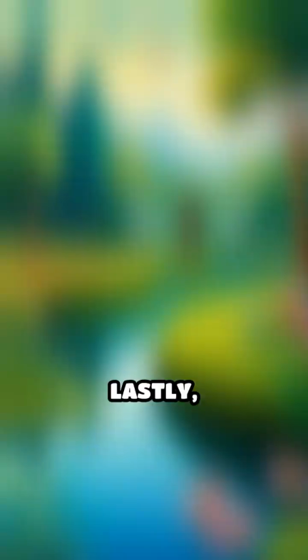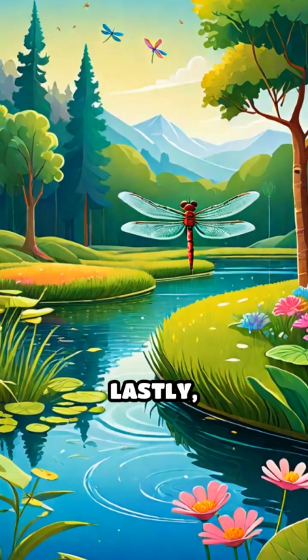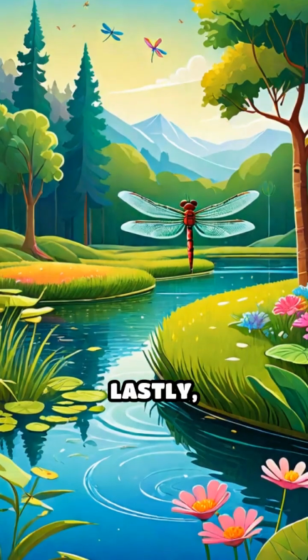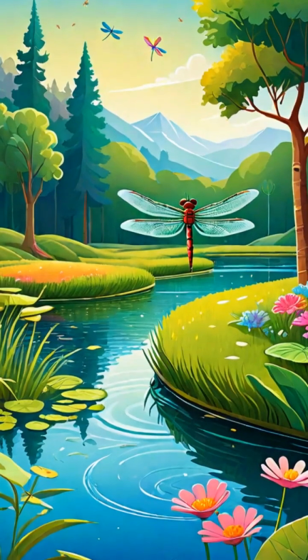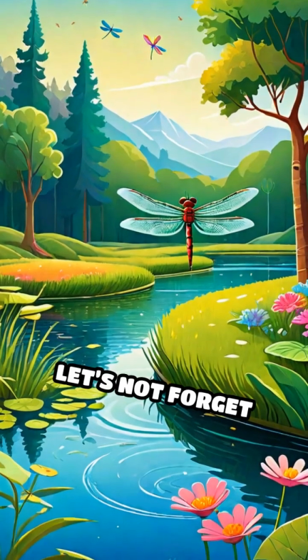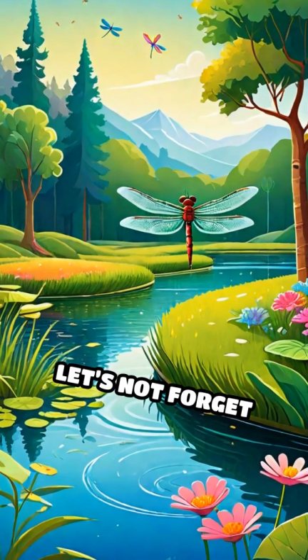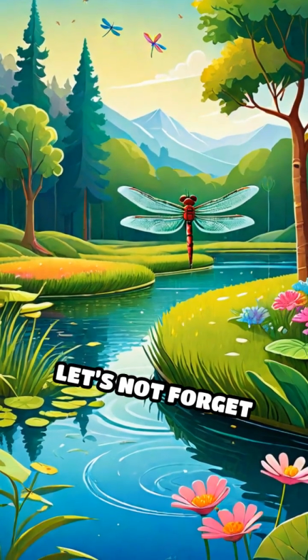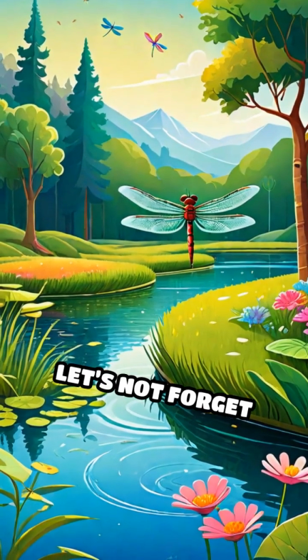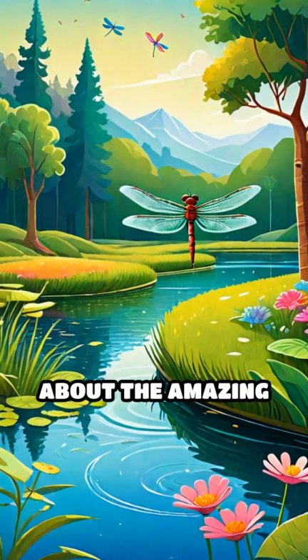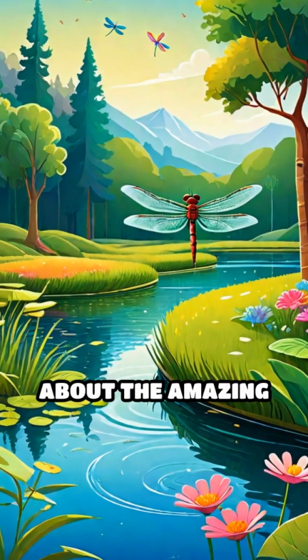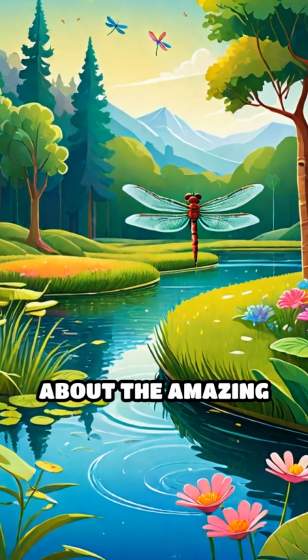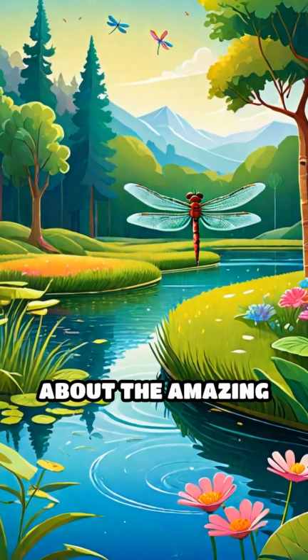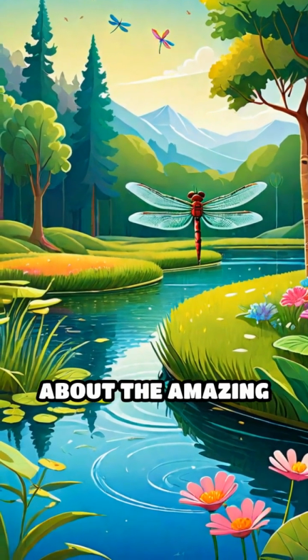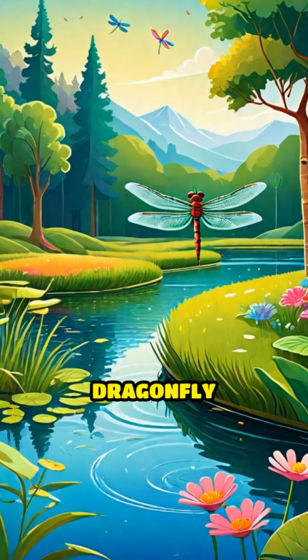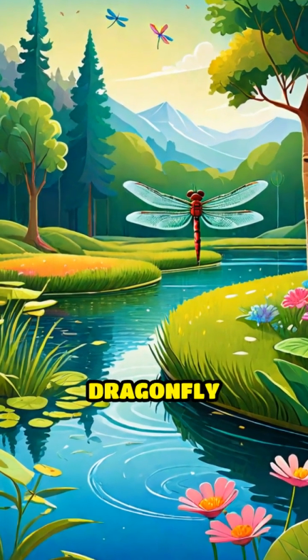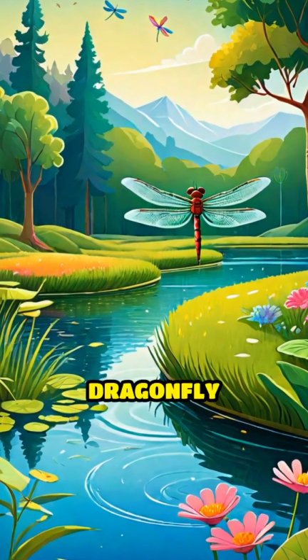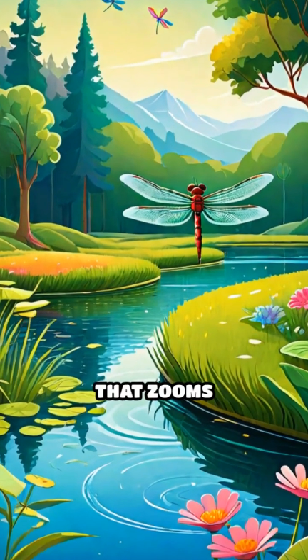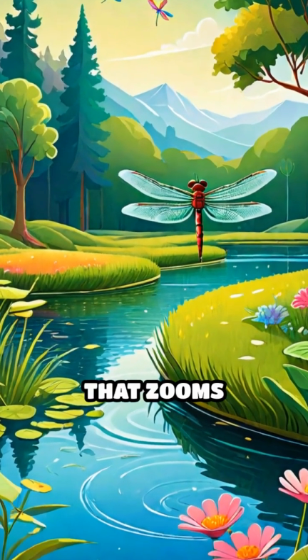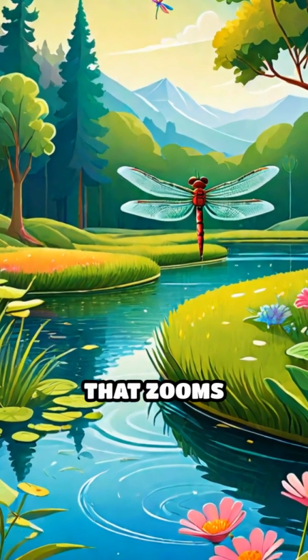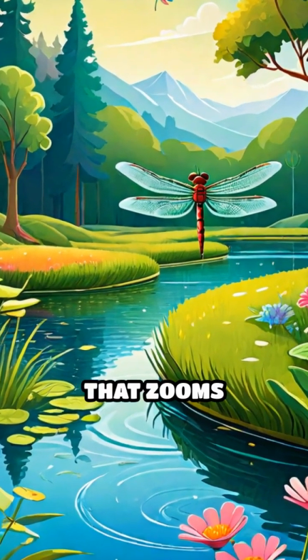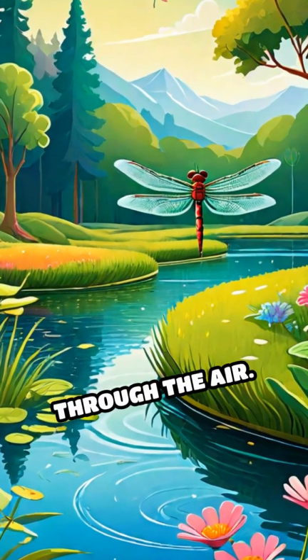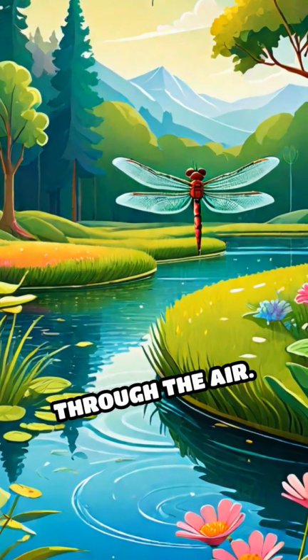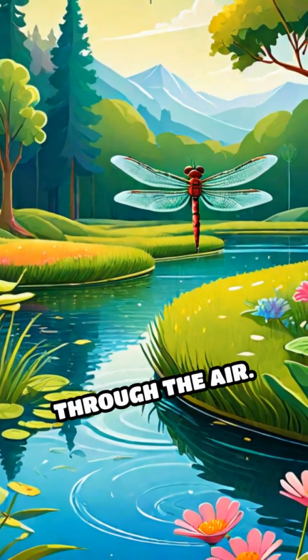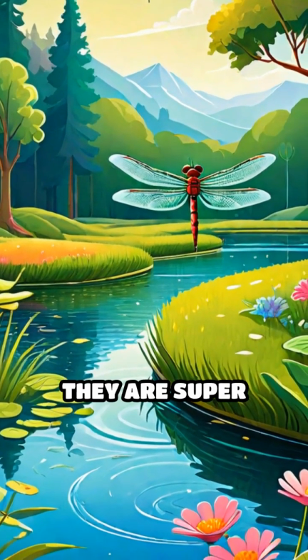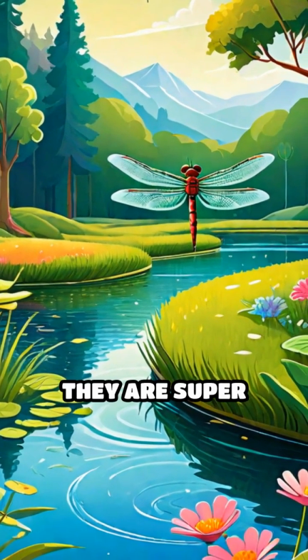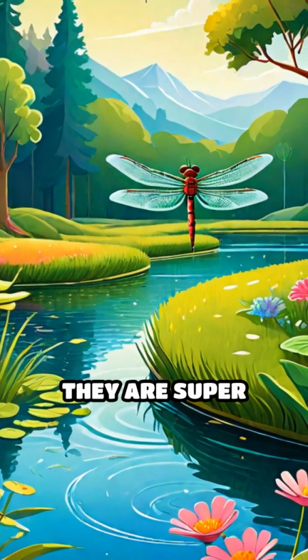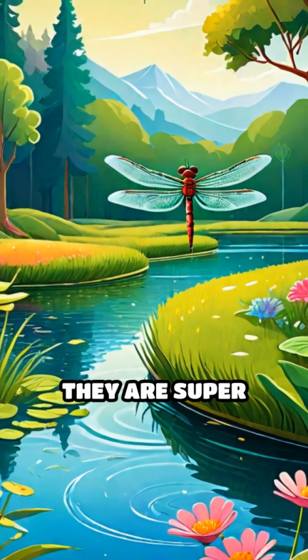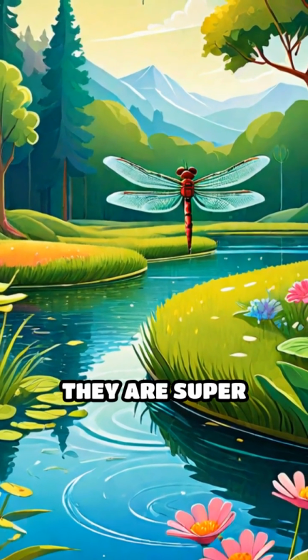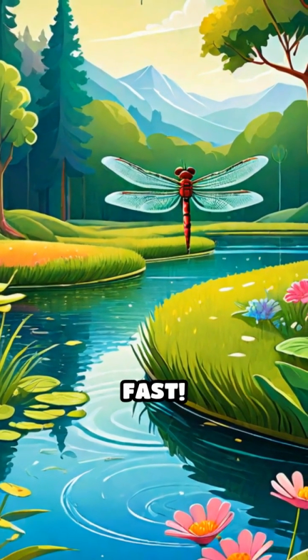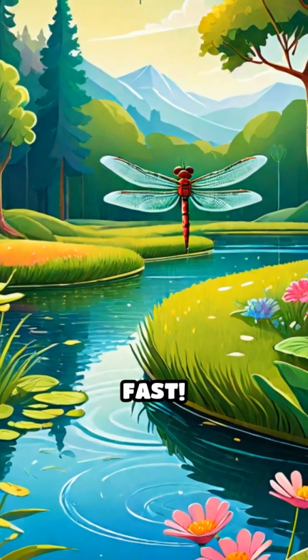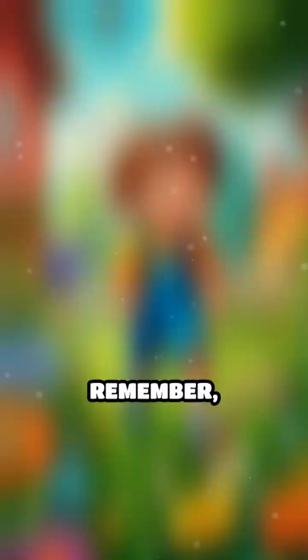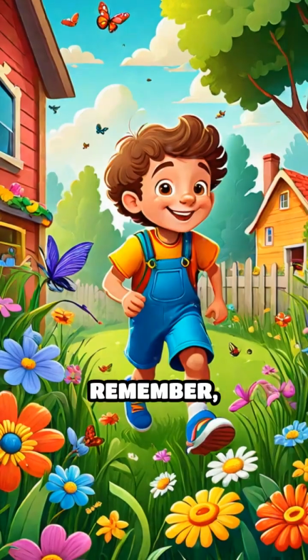Lastly, let's not forget about the amazing dragonfly that zooms through the air. They are super fast, remember?